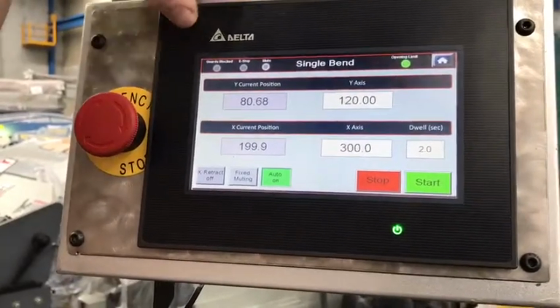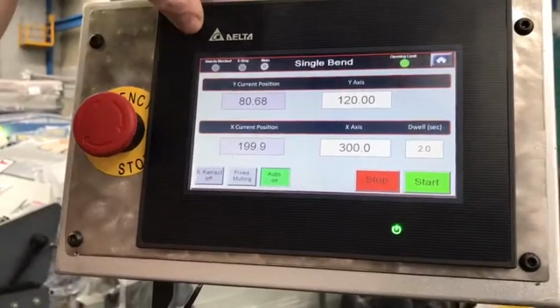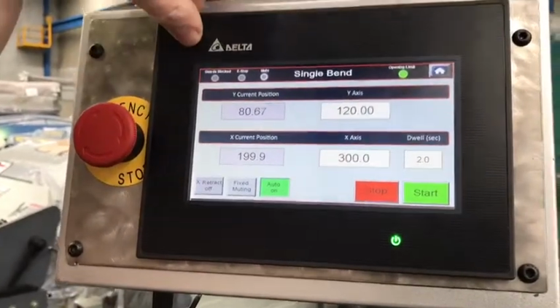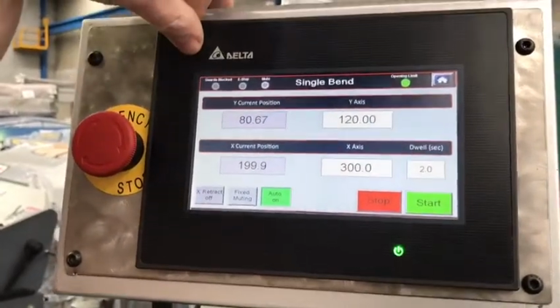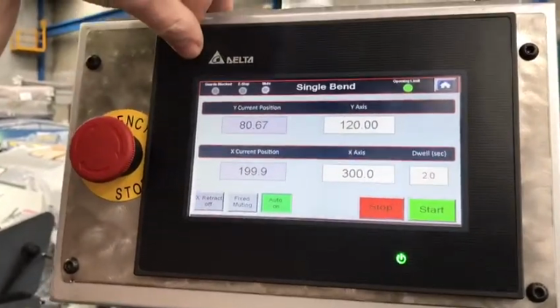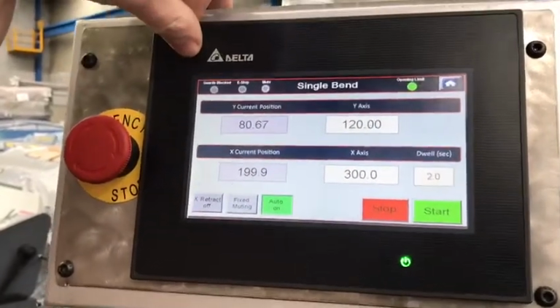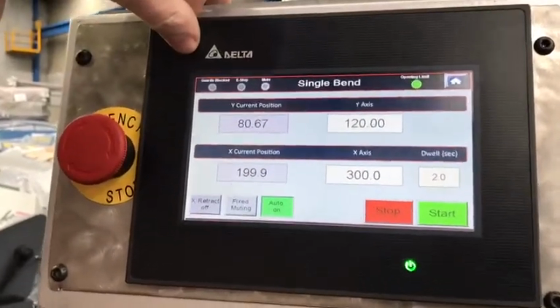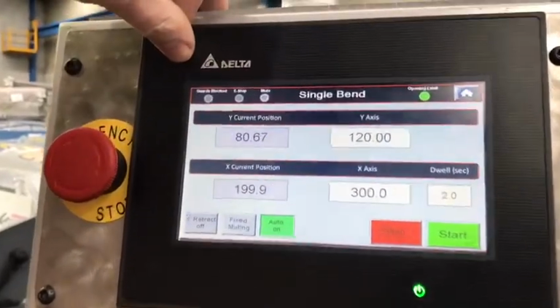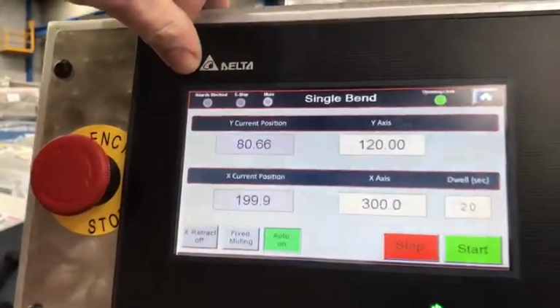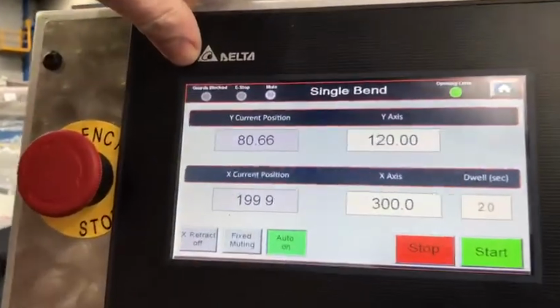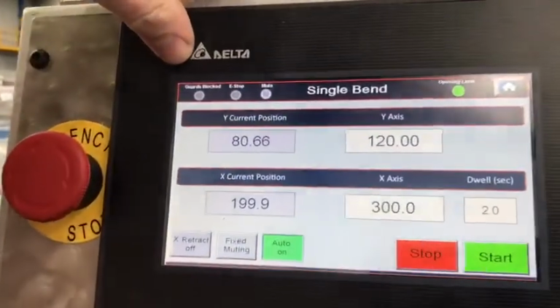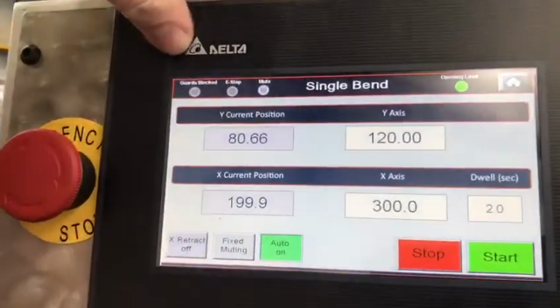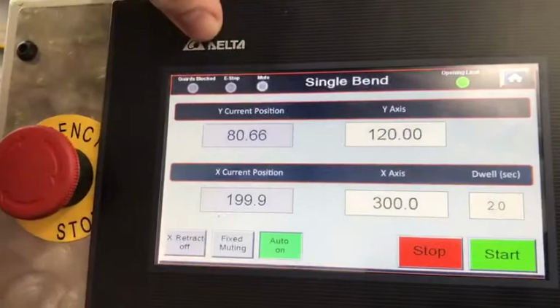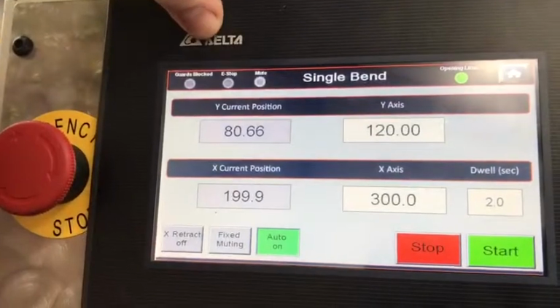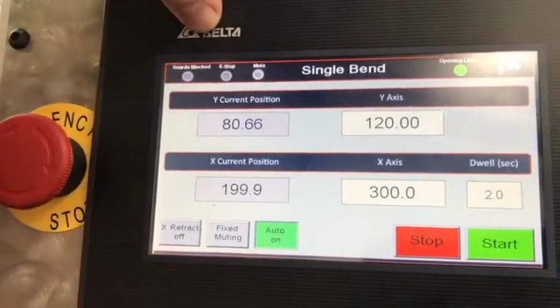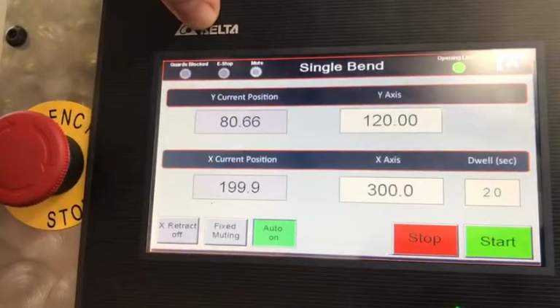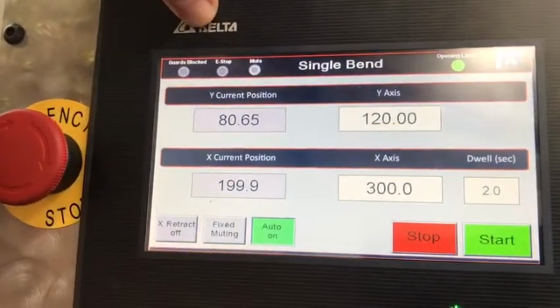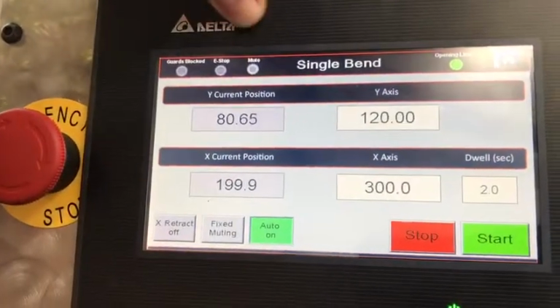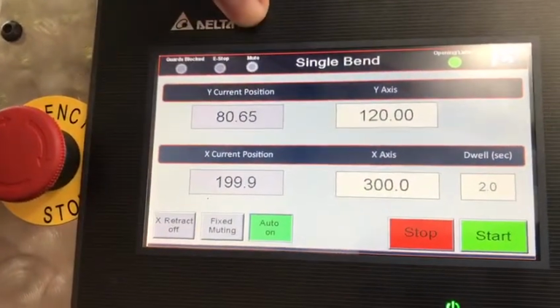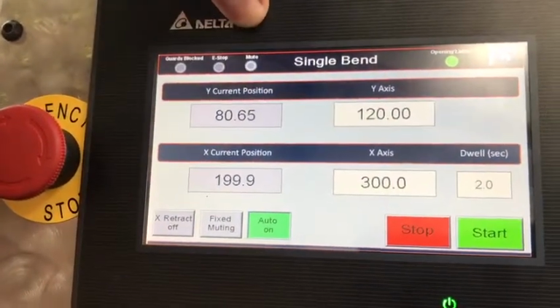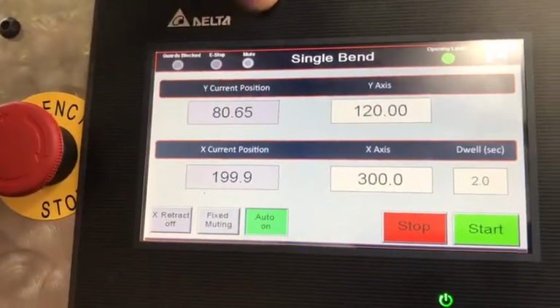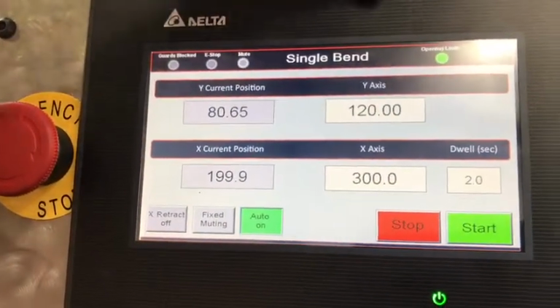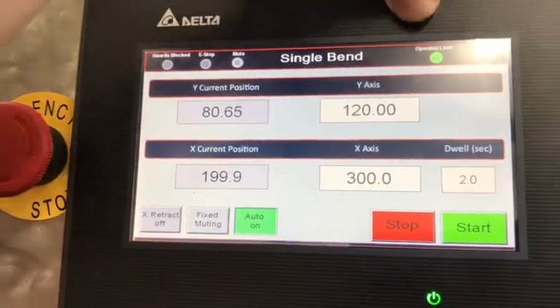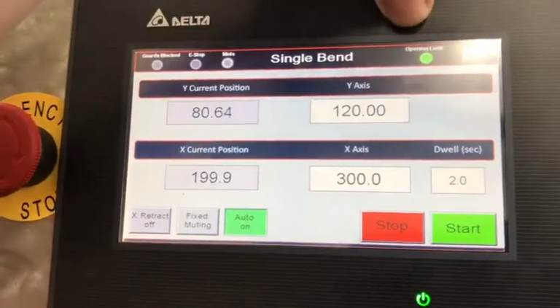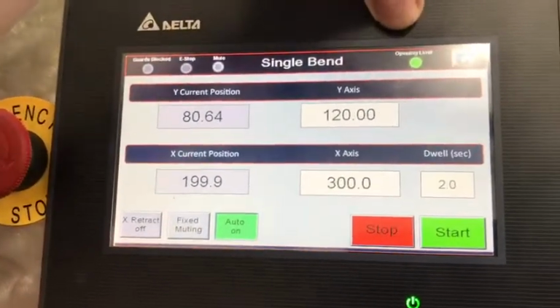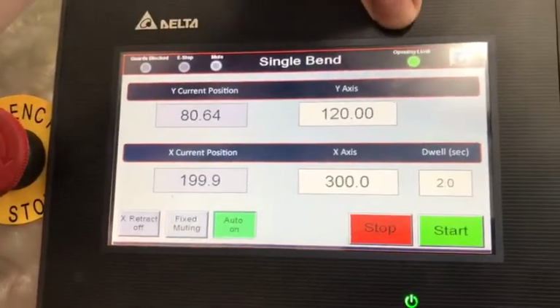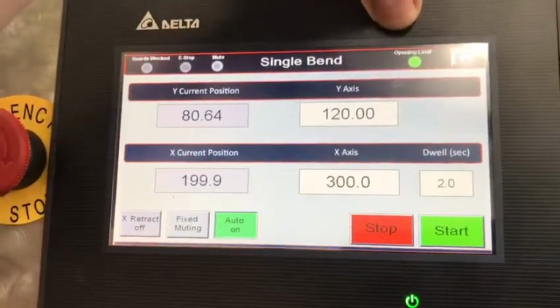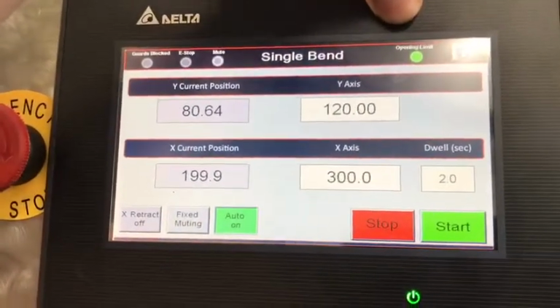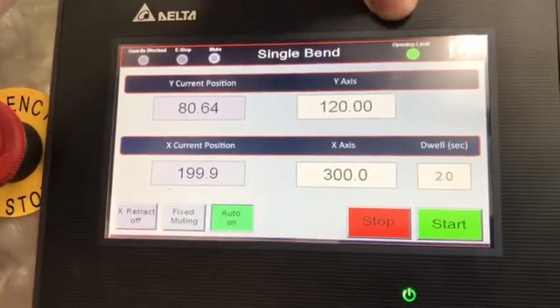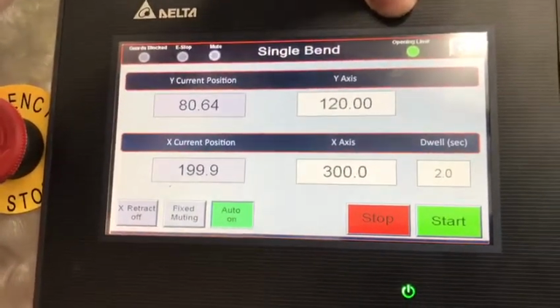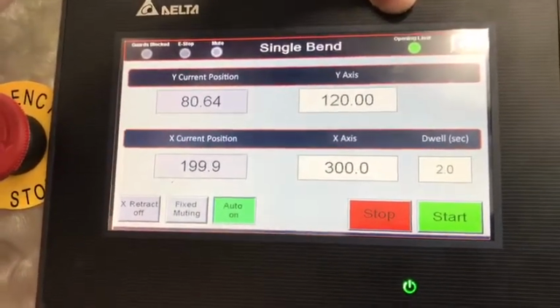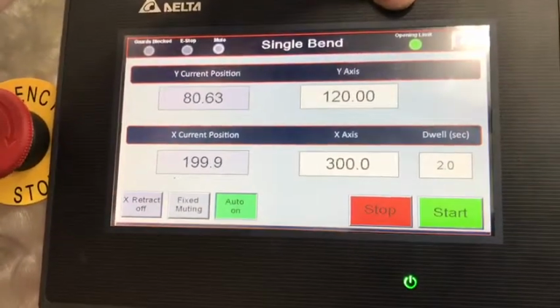Up the top it's got information about your guards, e-stop, mute, and your opening height limit.